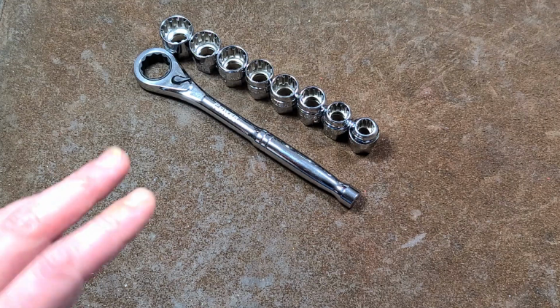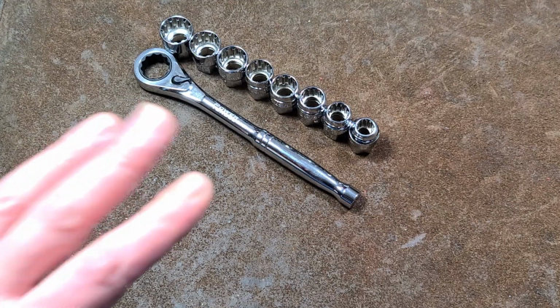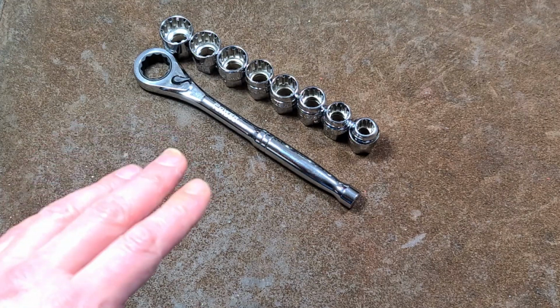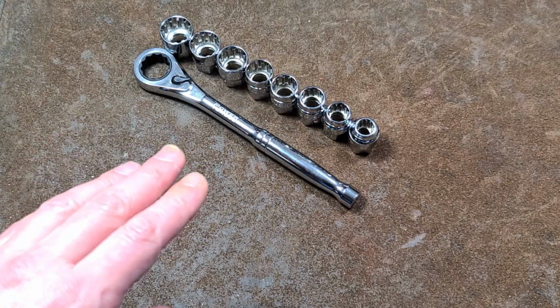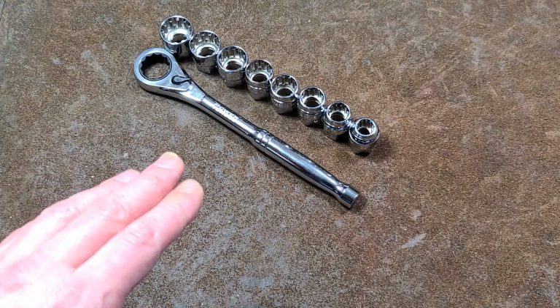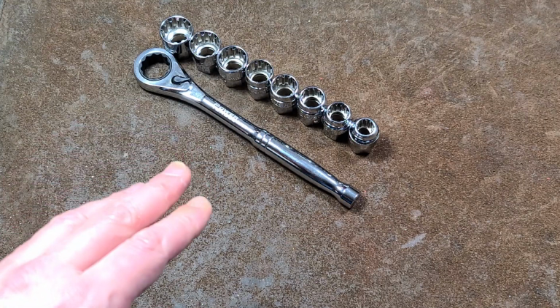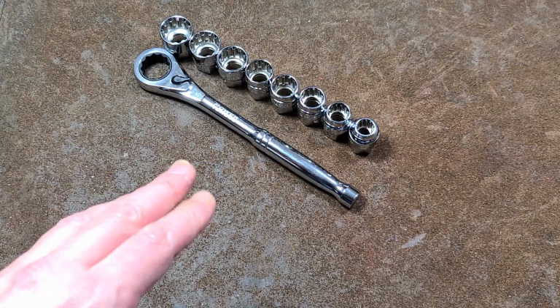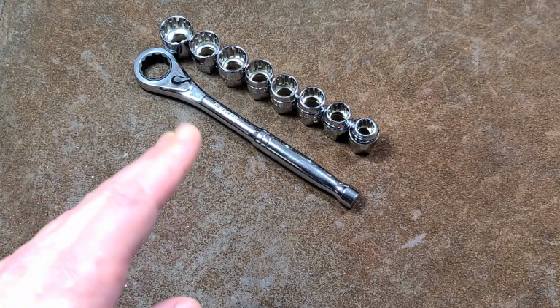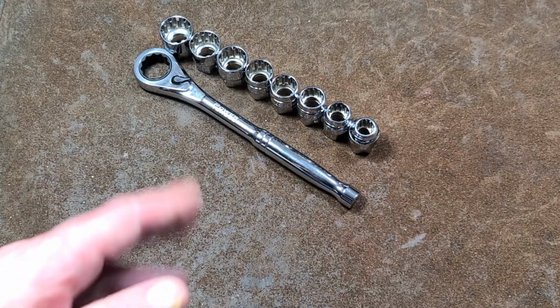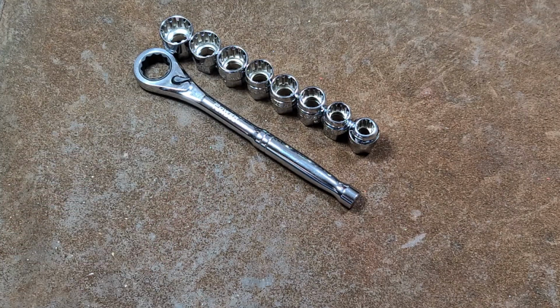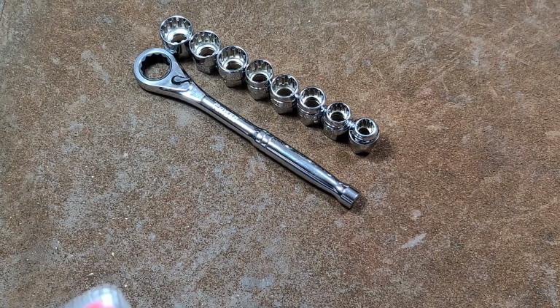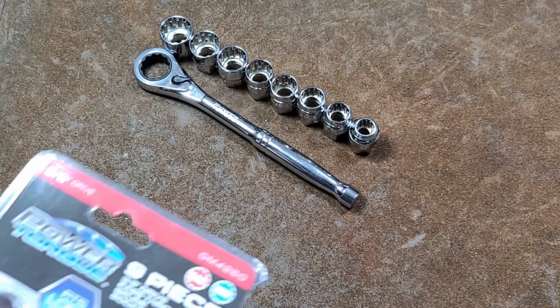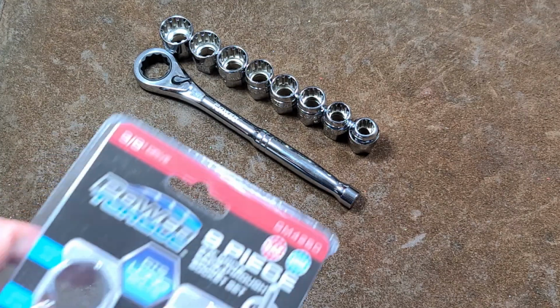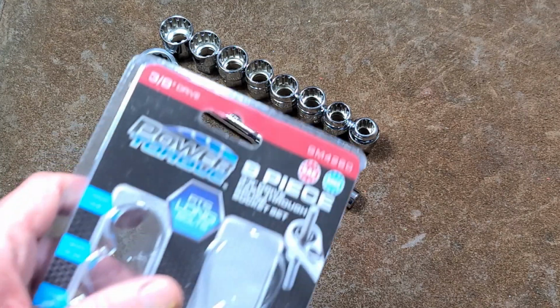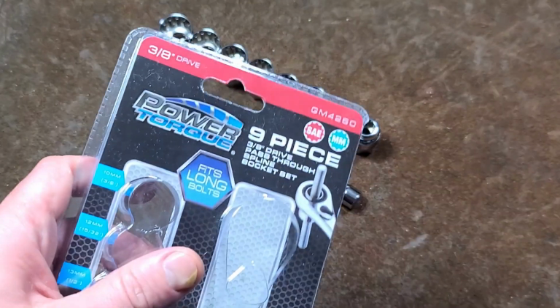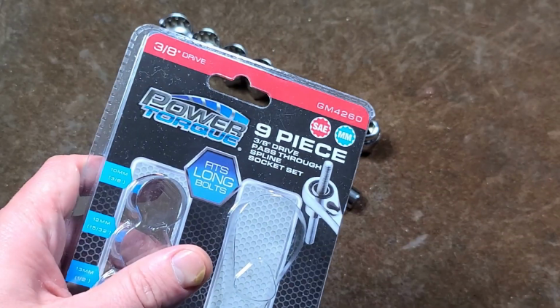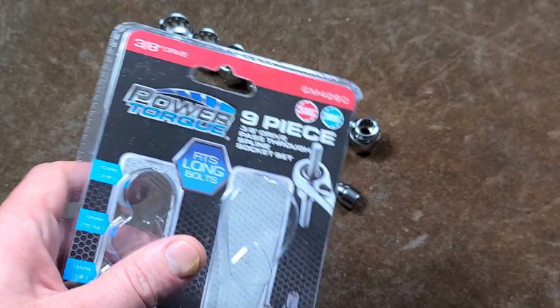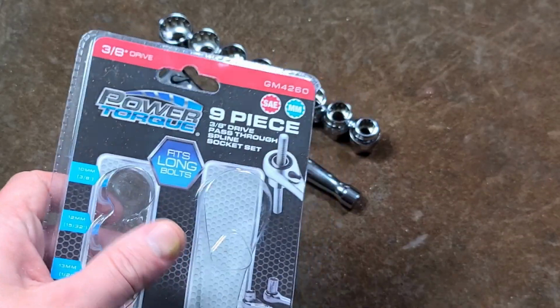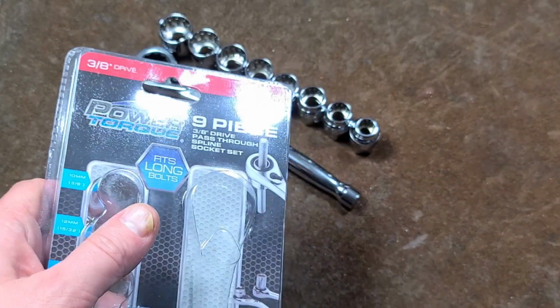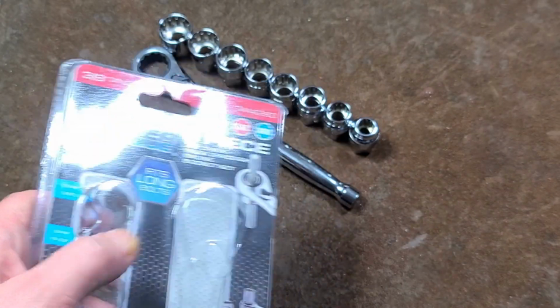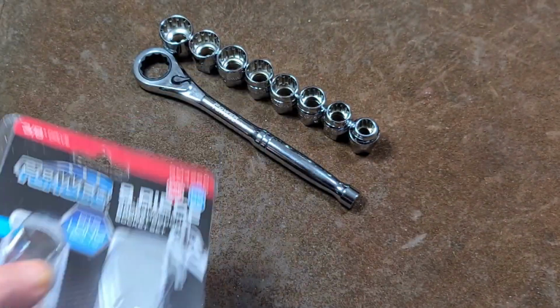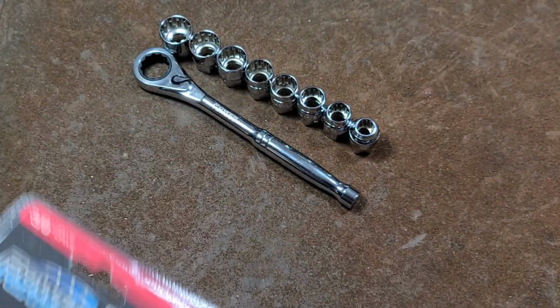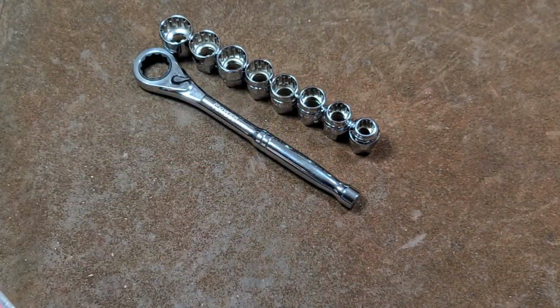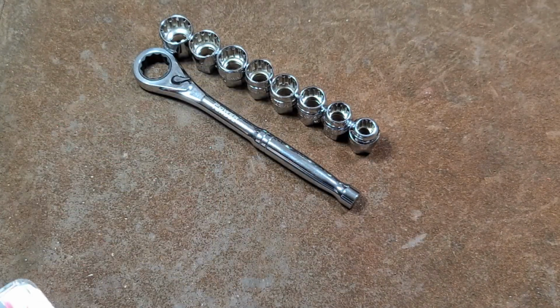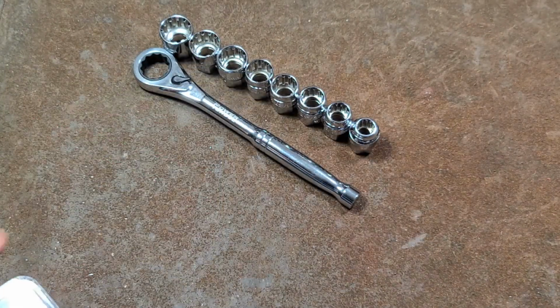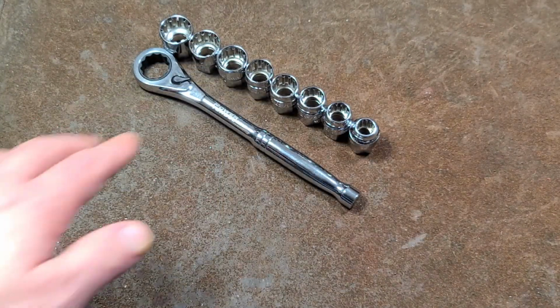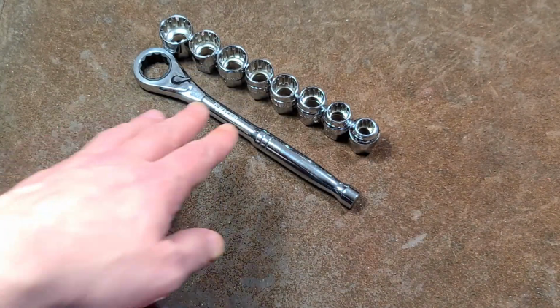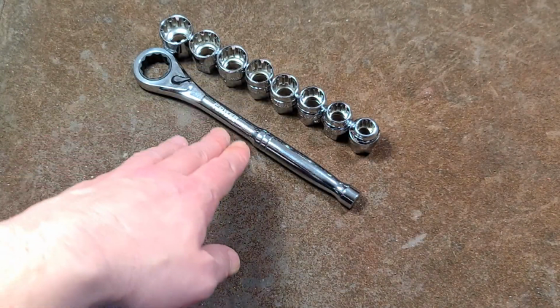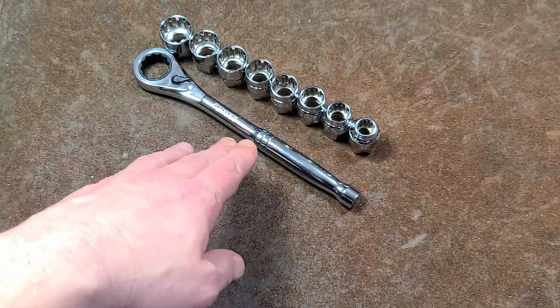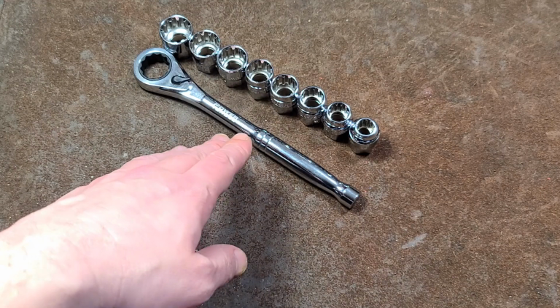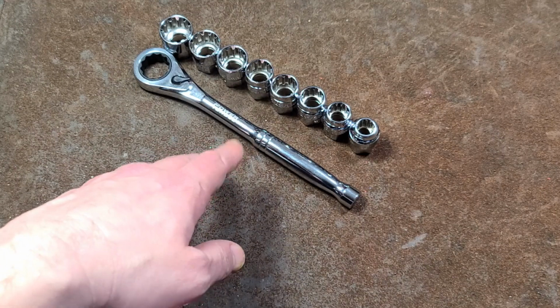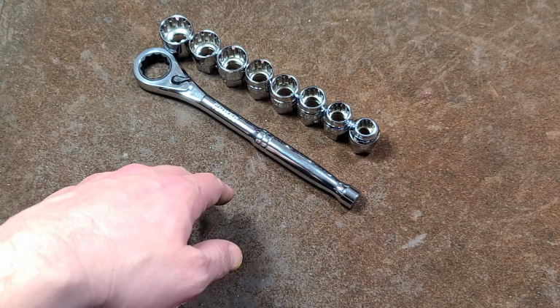It's Maximus here with a quick review of the GM Power Torque pass-through socket set.